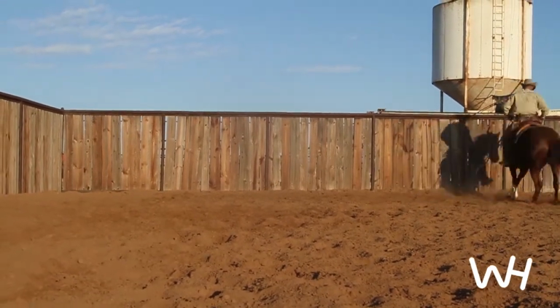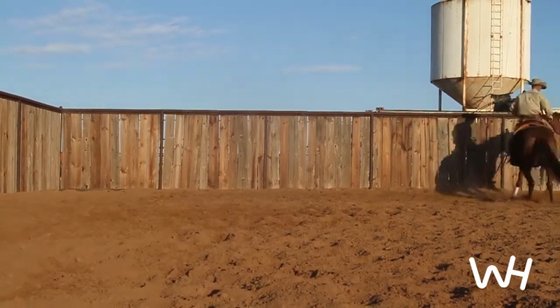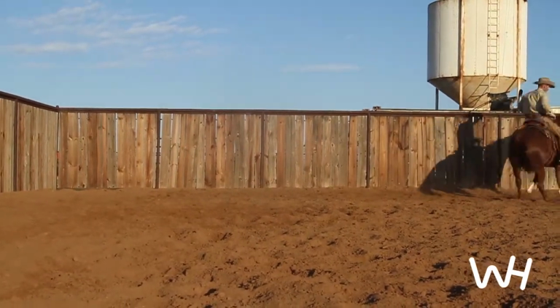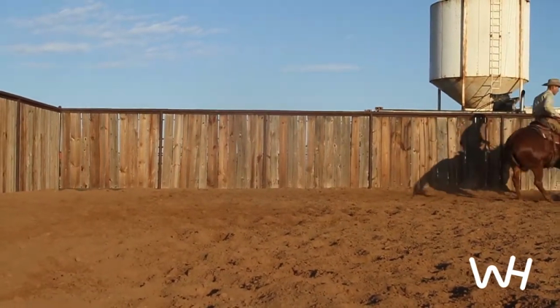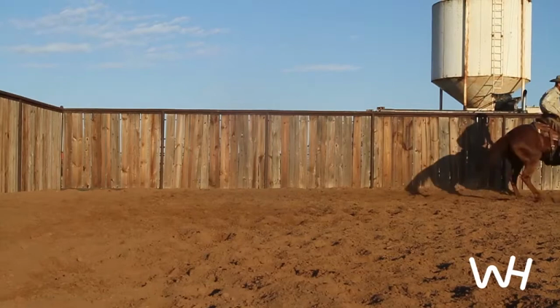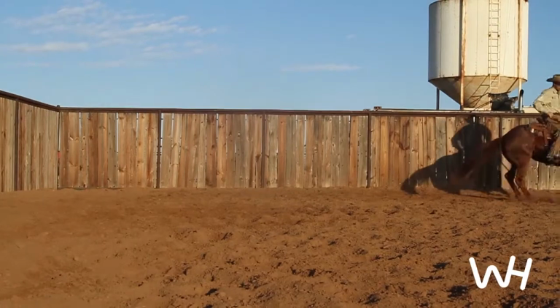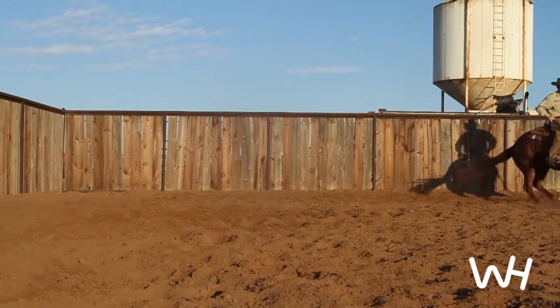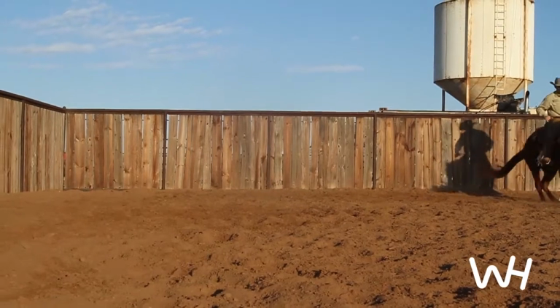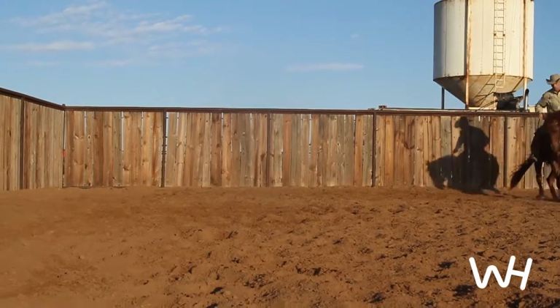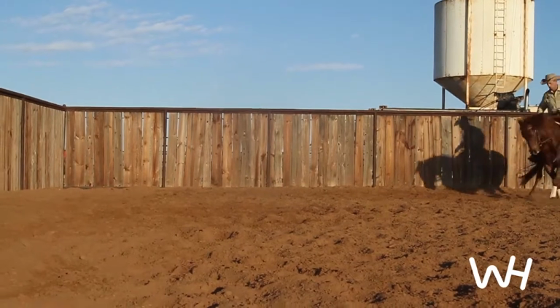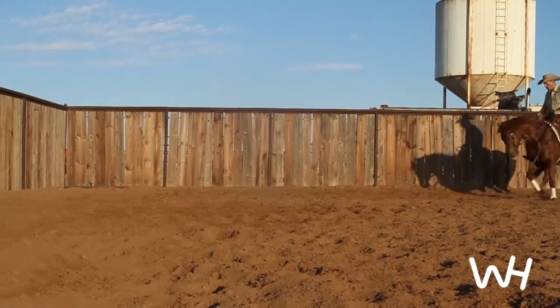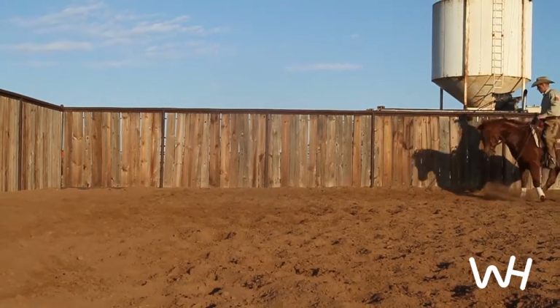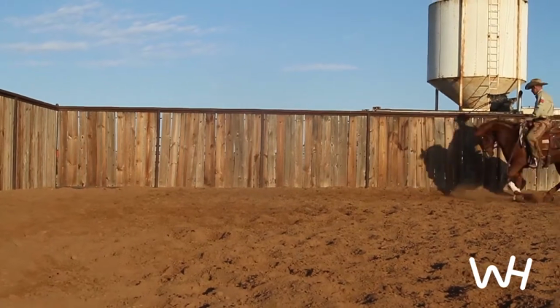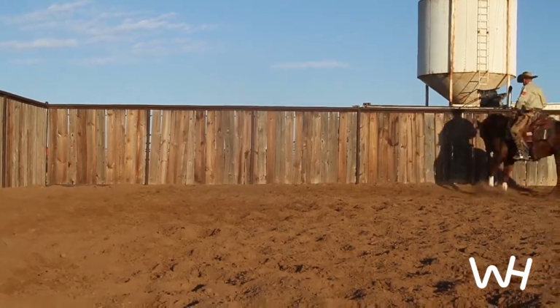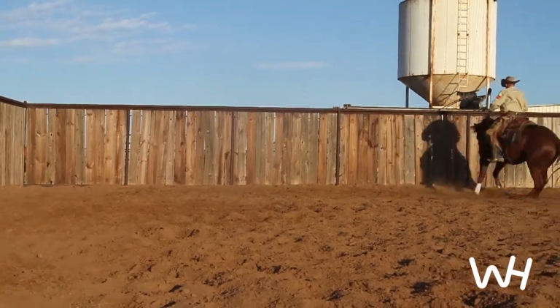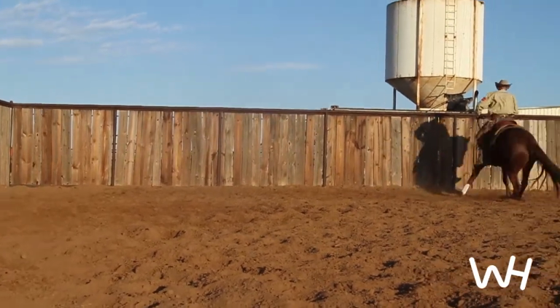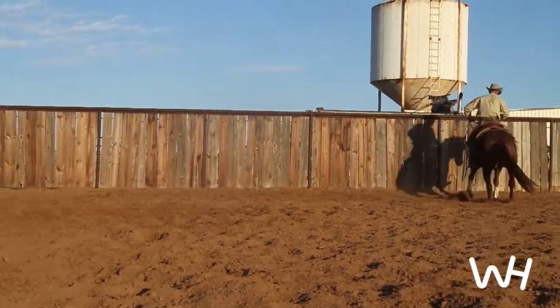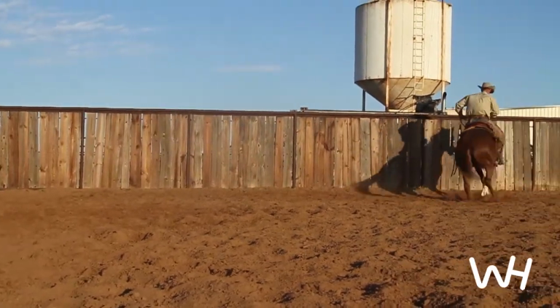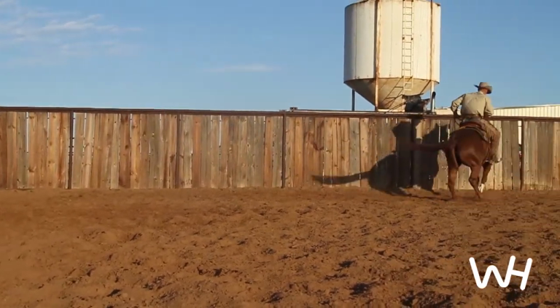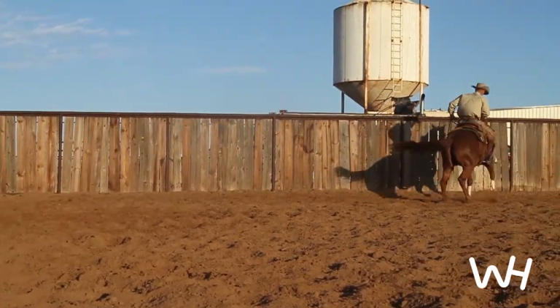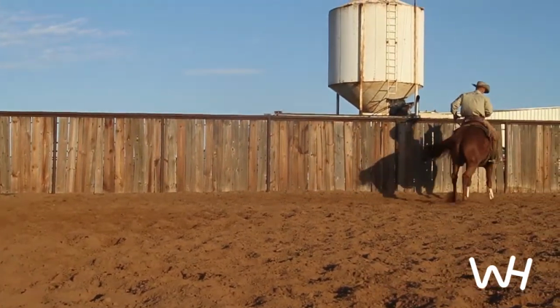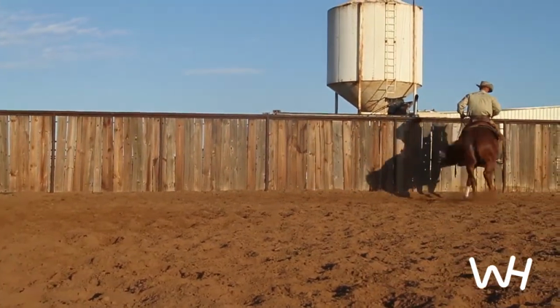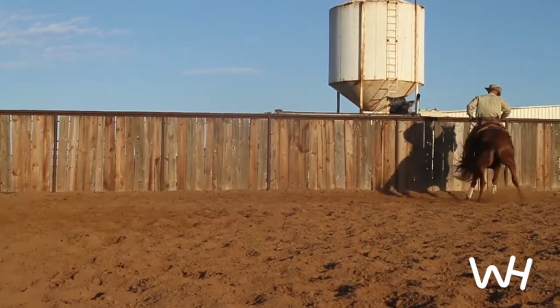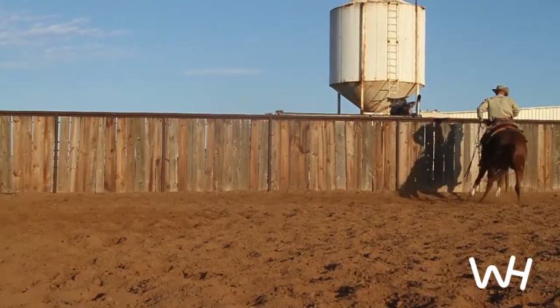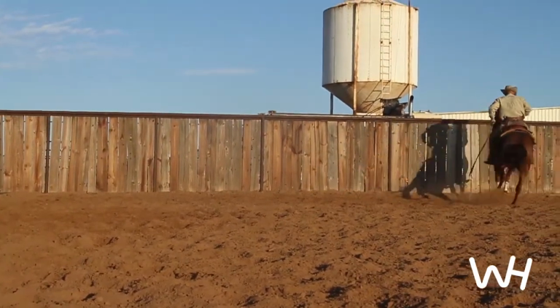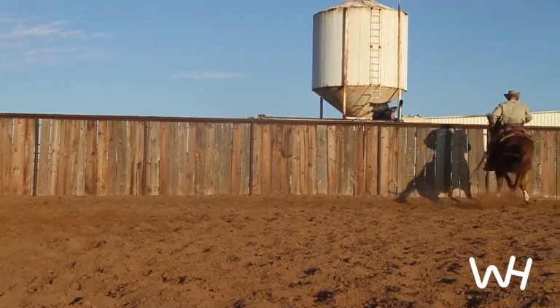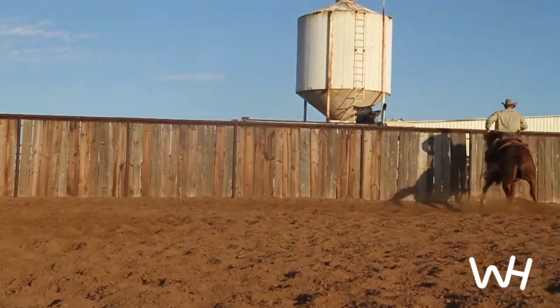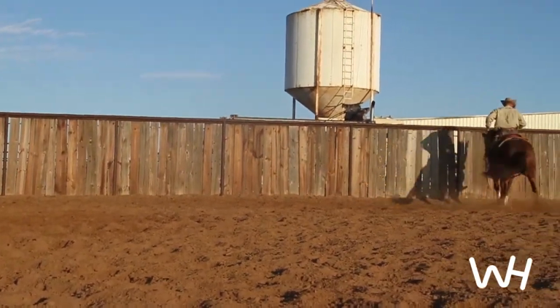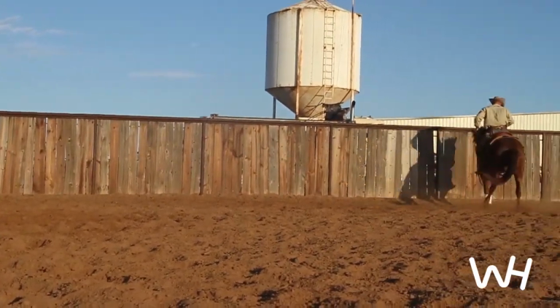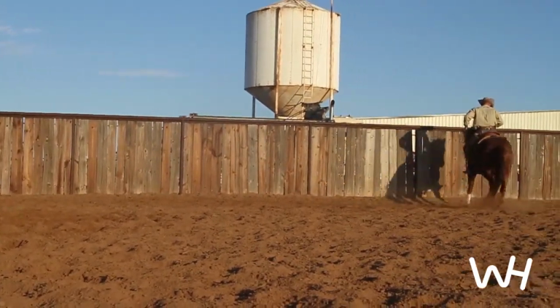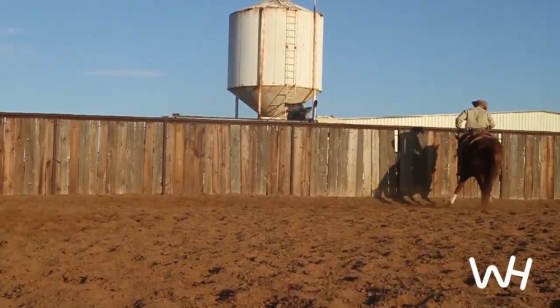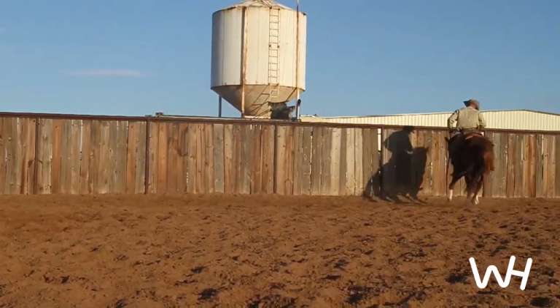That felt pretty good. I got two, maybe three turnarounds and then back to the fence again.